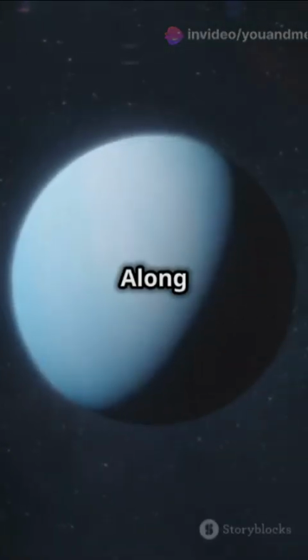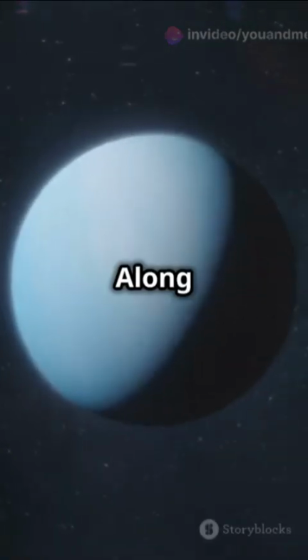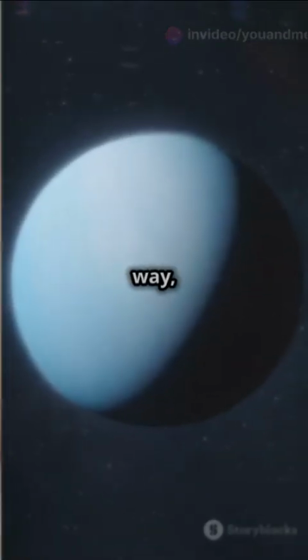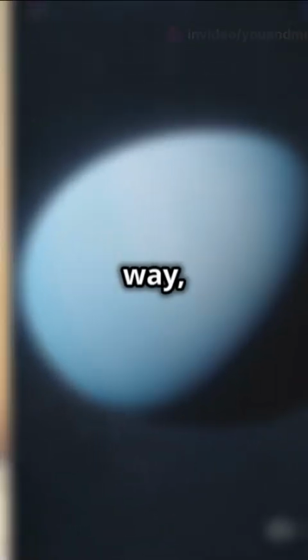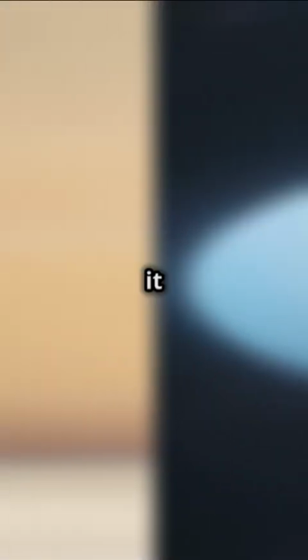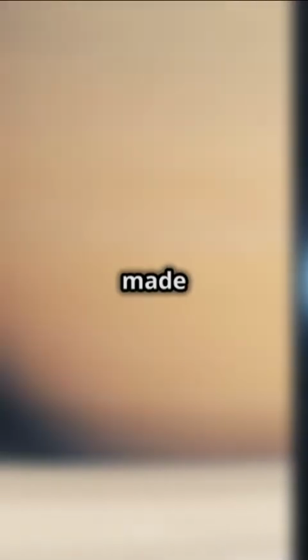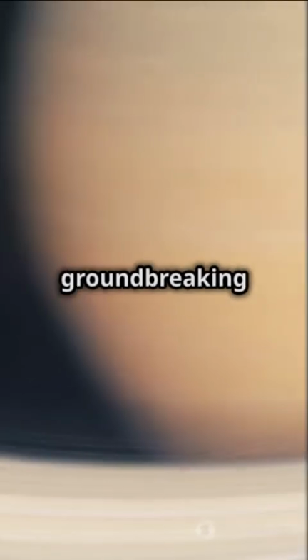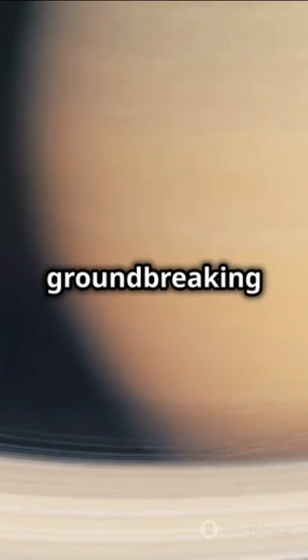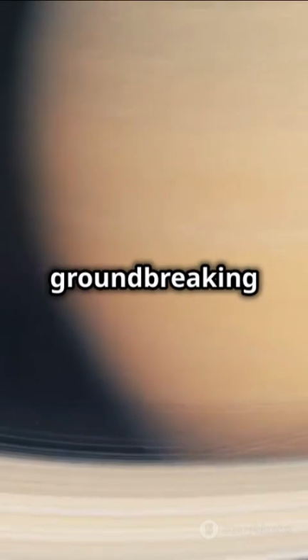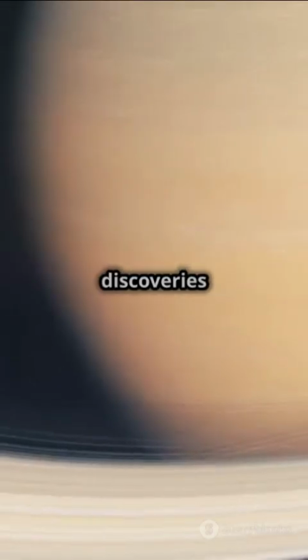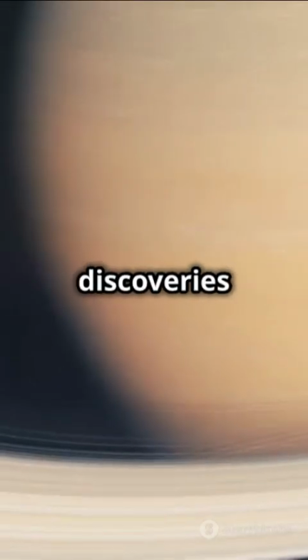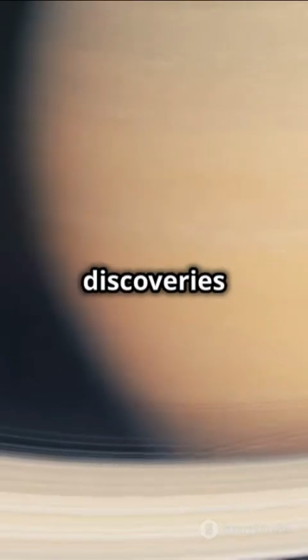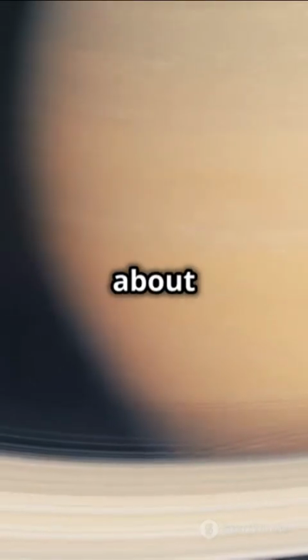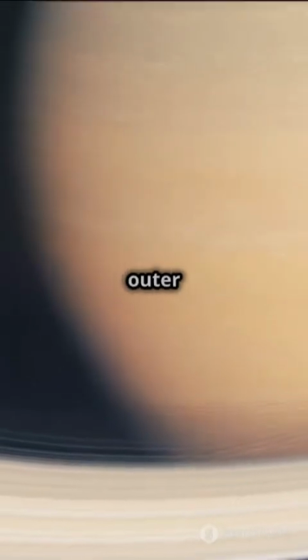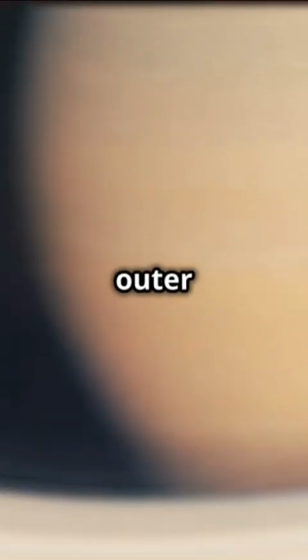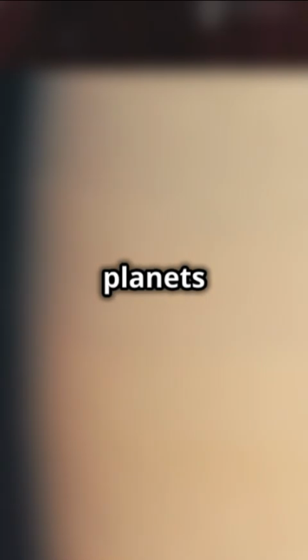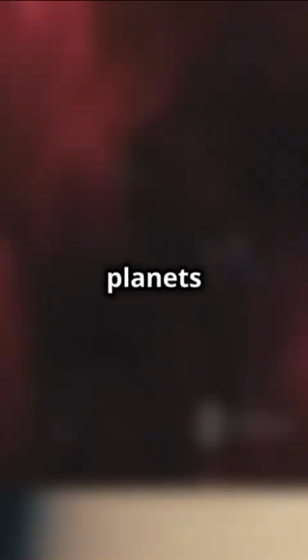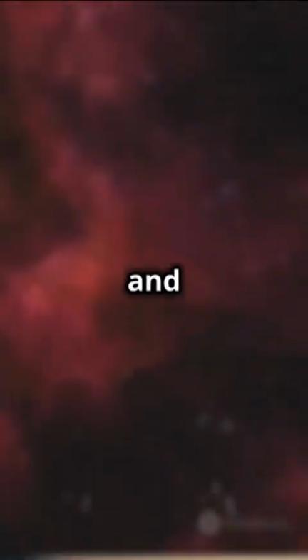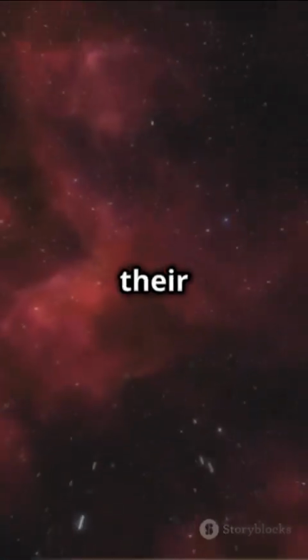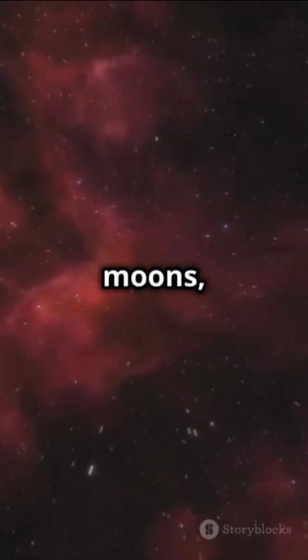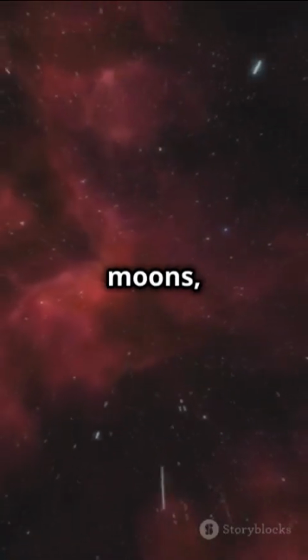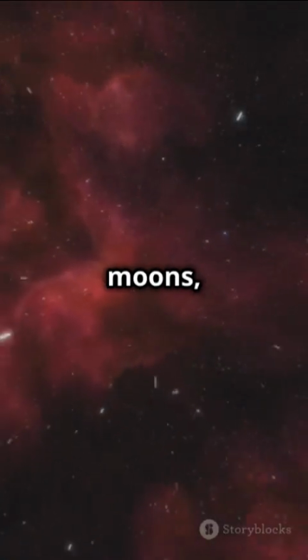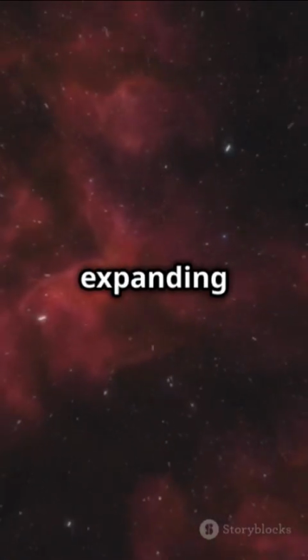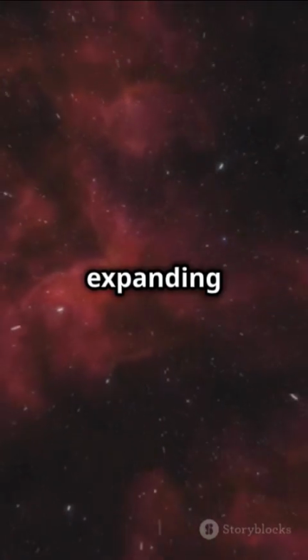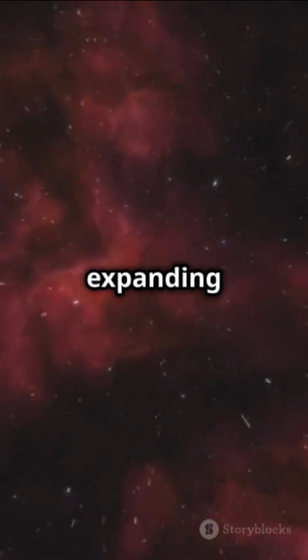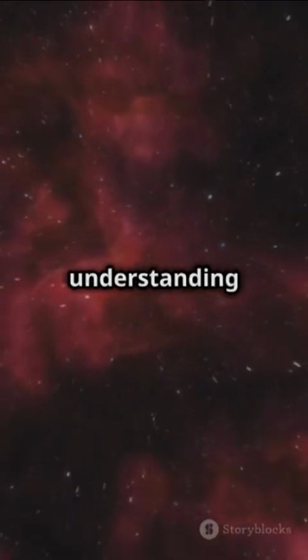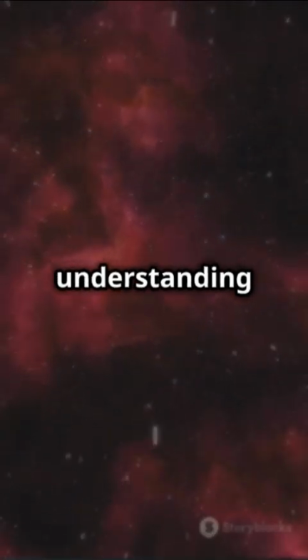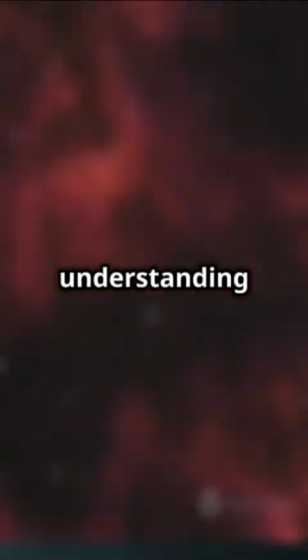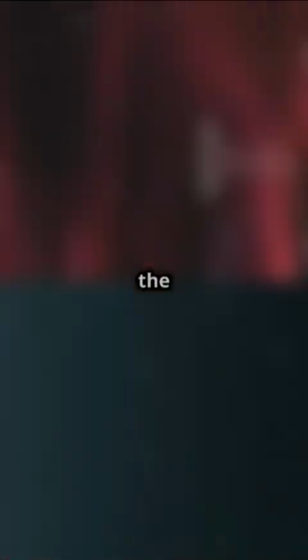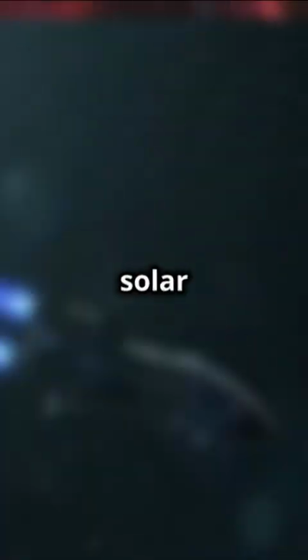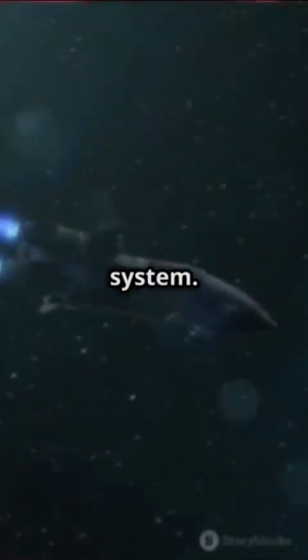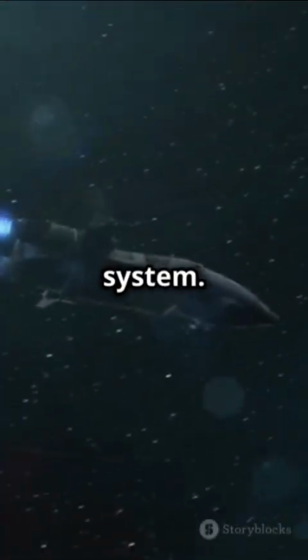Along the way, it made groundbreaking discoveries about the outer planets and their moons, expanding our understanding of the solar system.